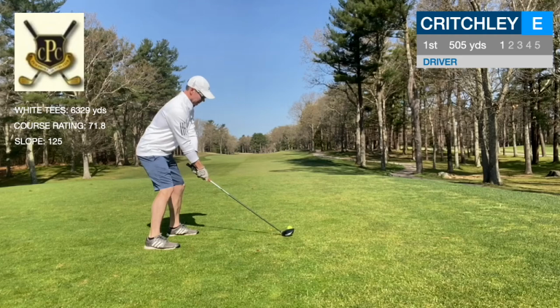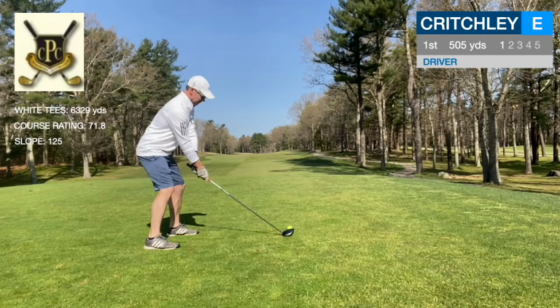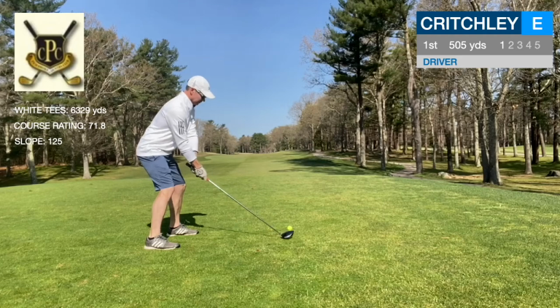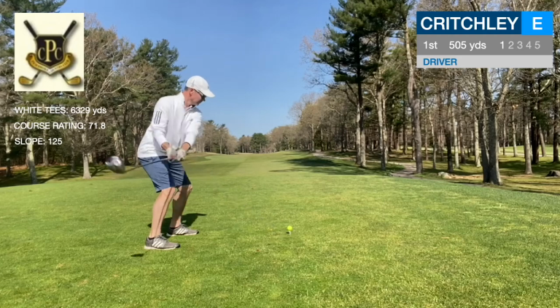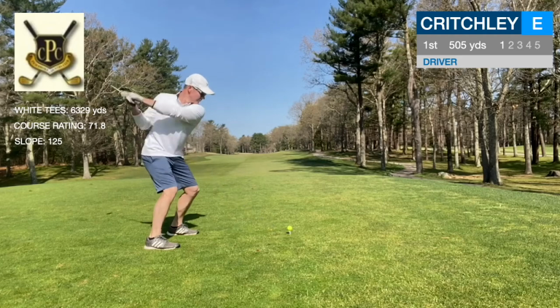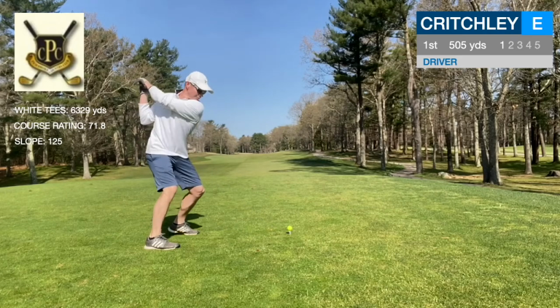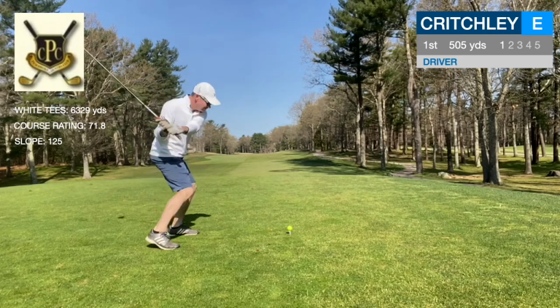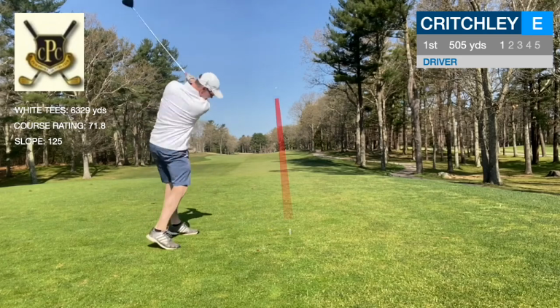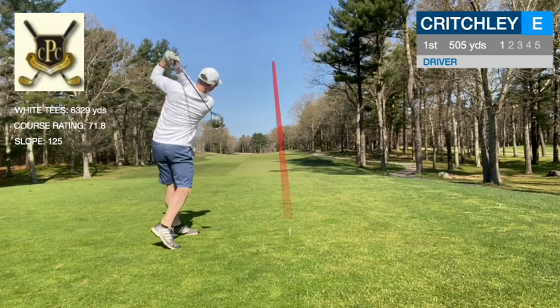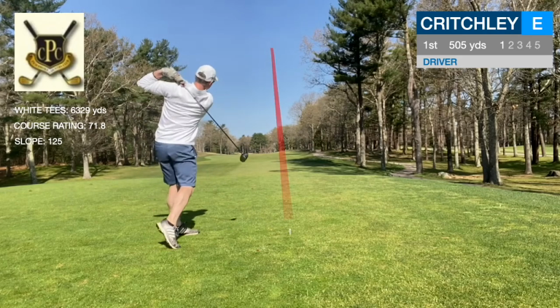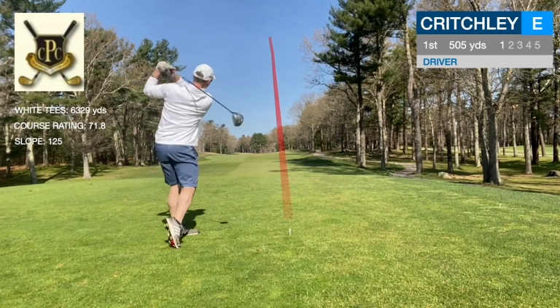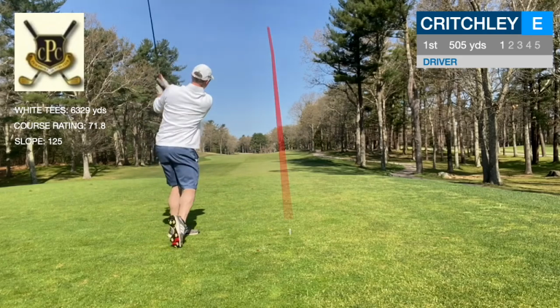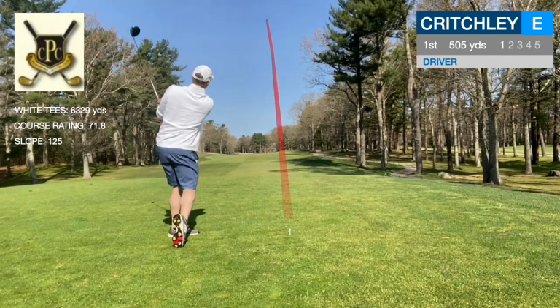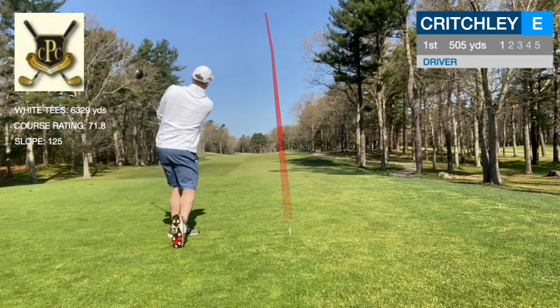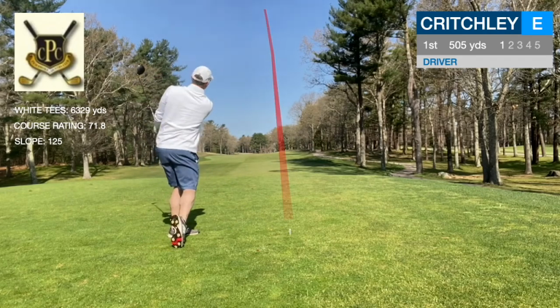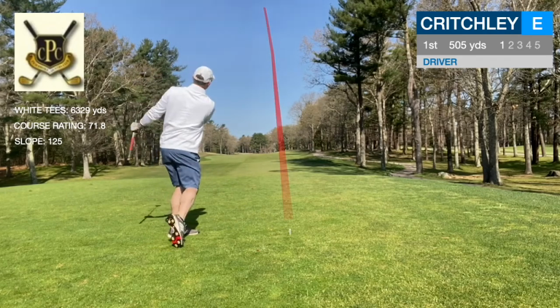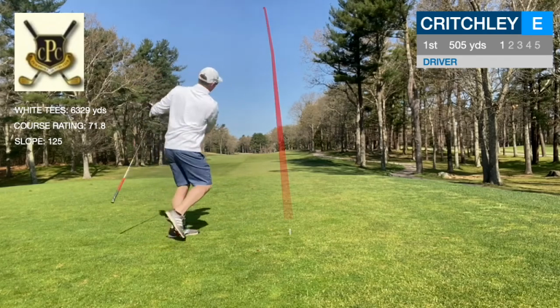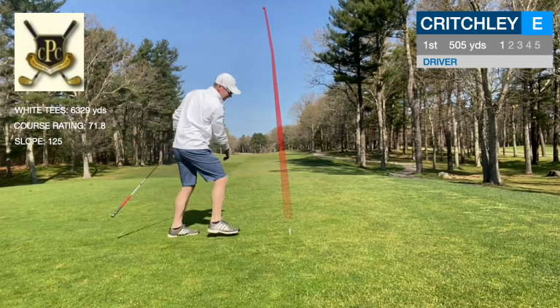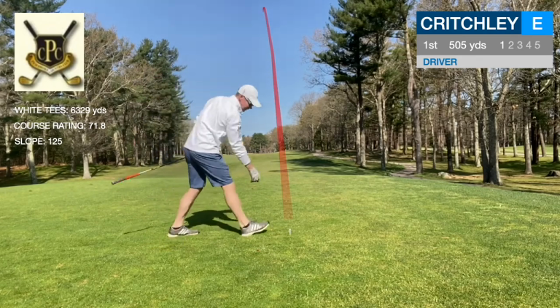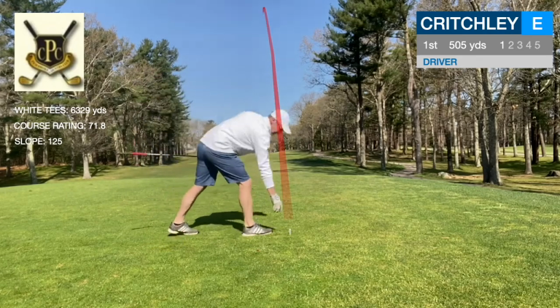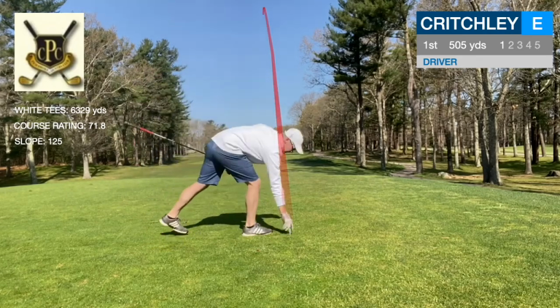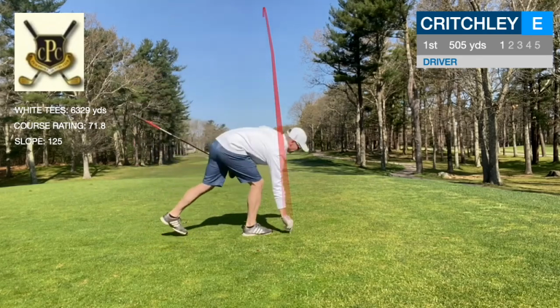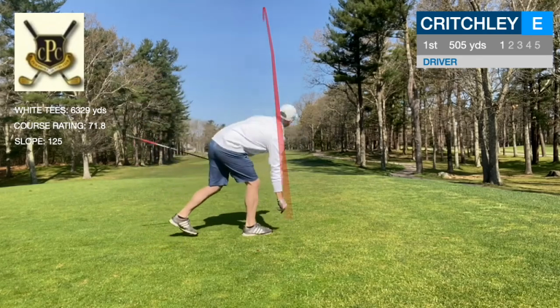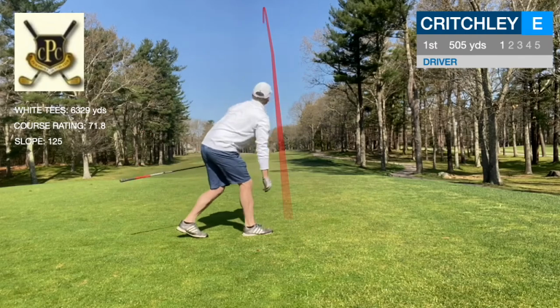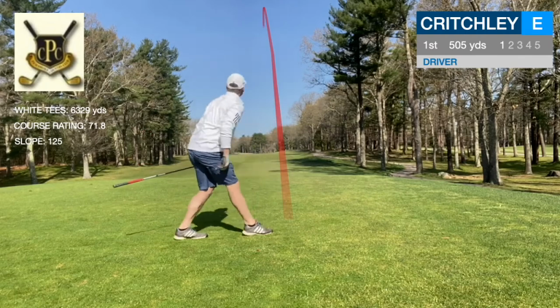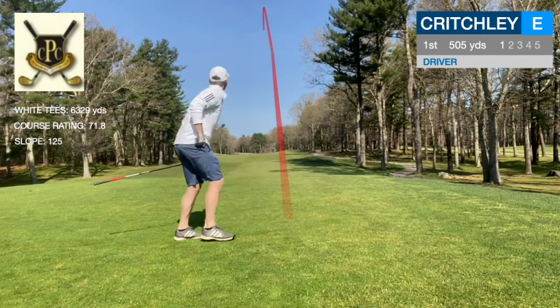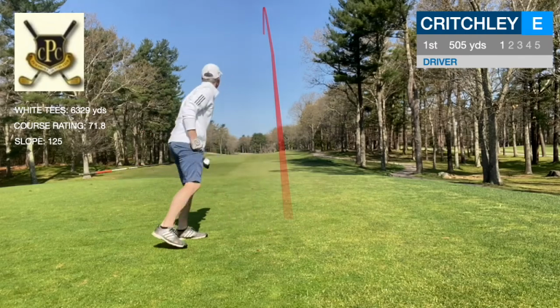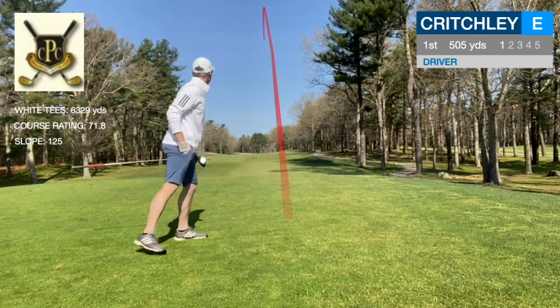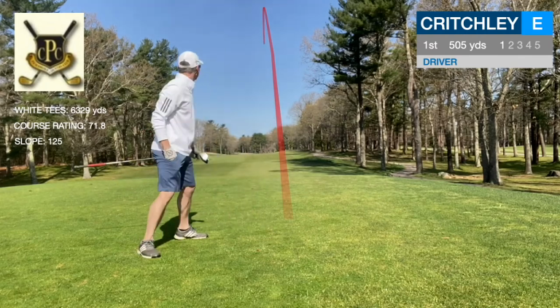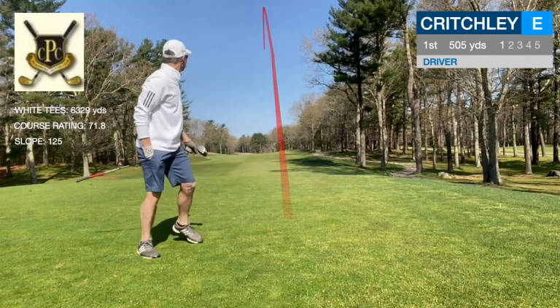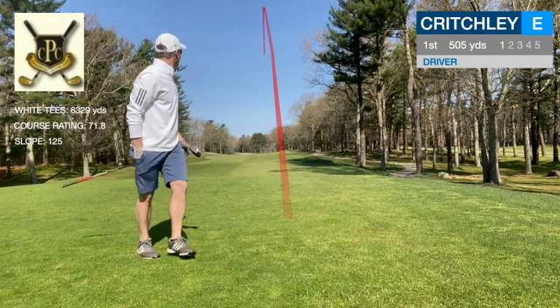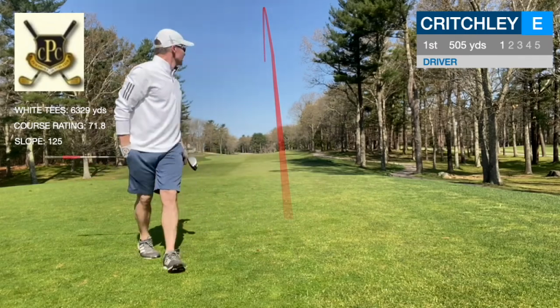Welcome back to the channel. Here we are at Pembroke Country Club in Pembroke, Massachusetts. We're playing the front nine off the white tees today.